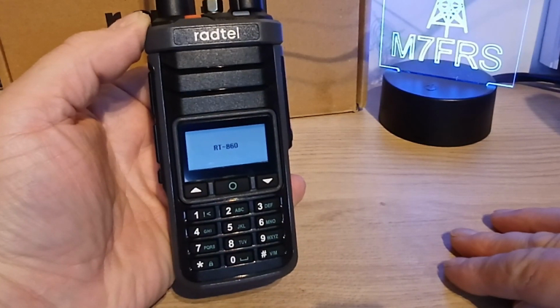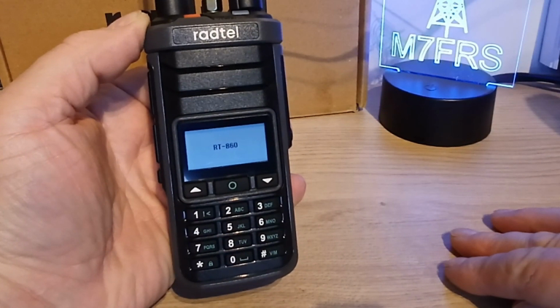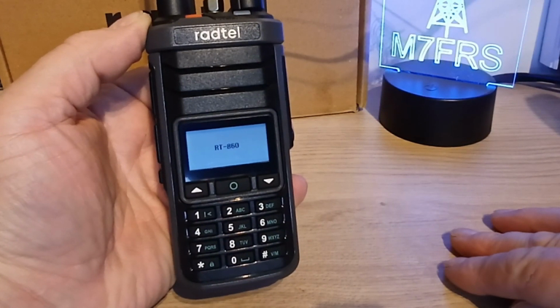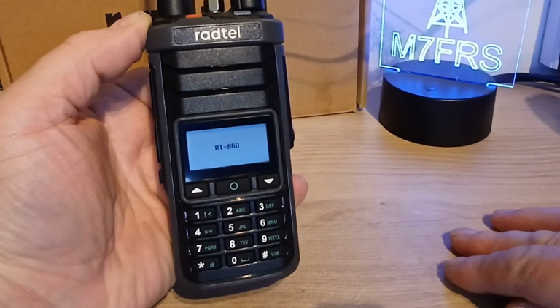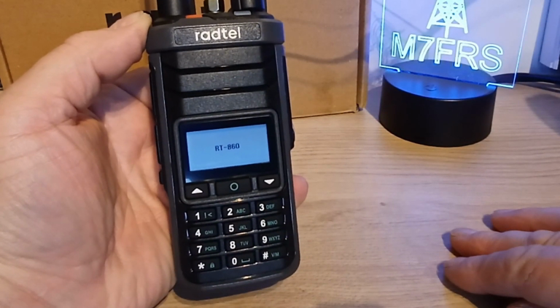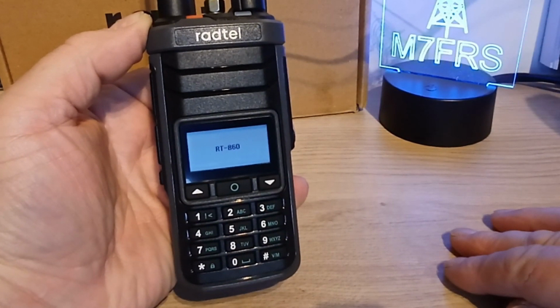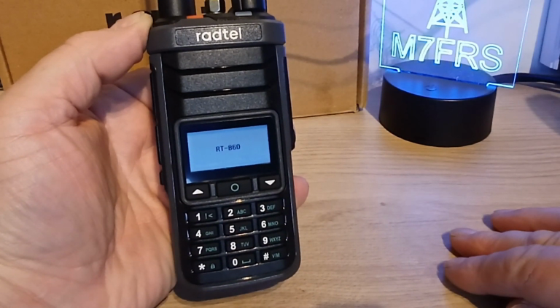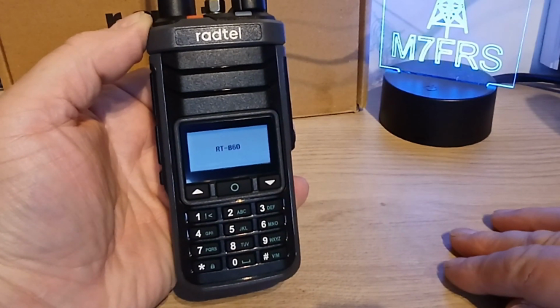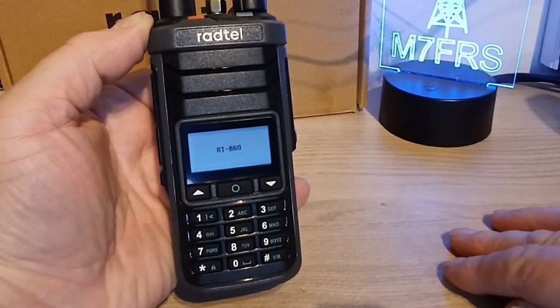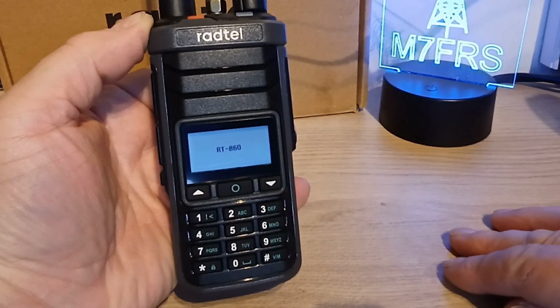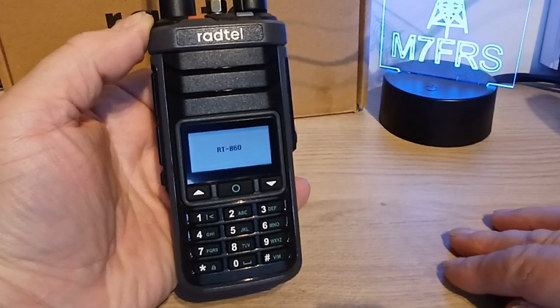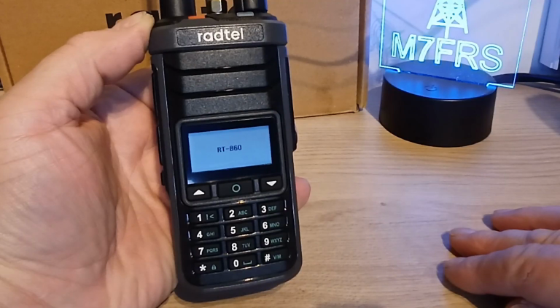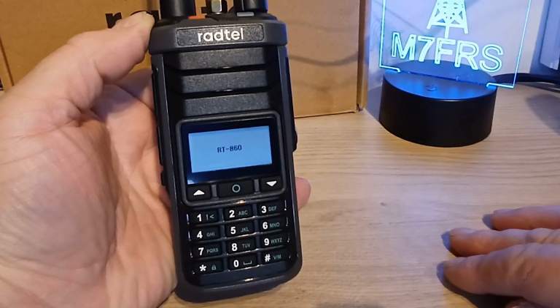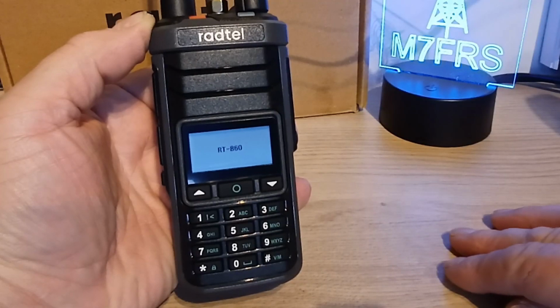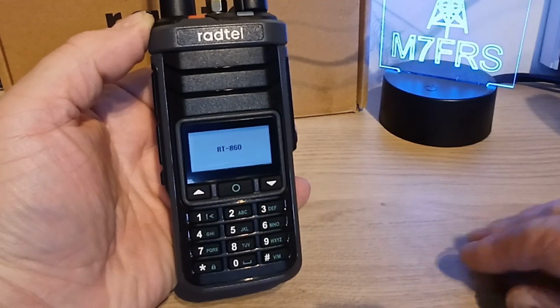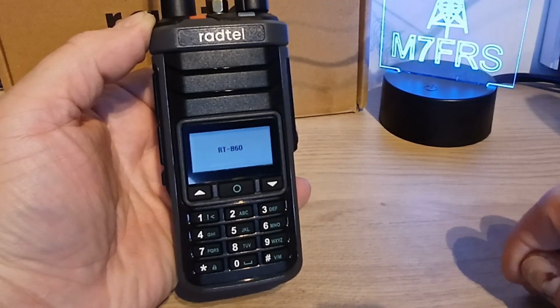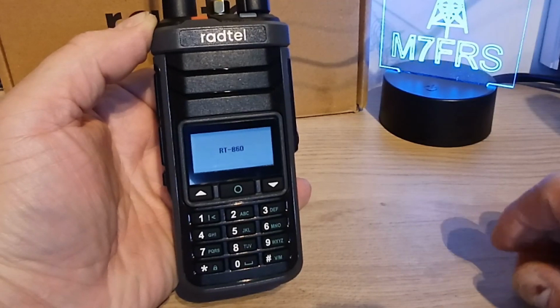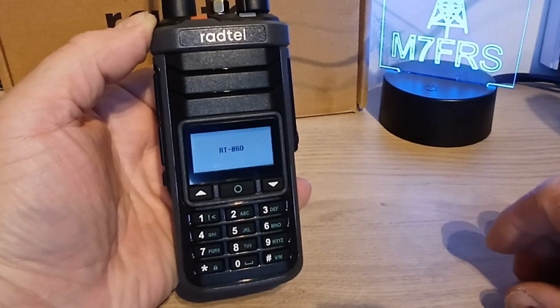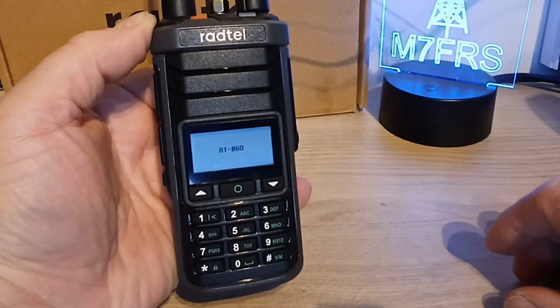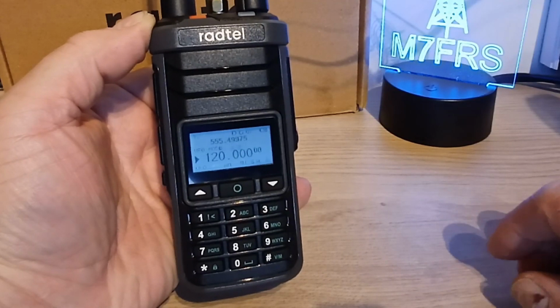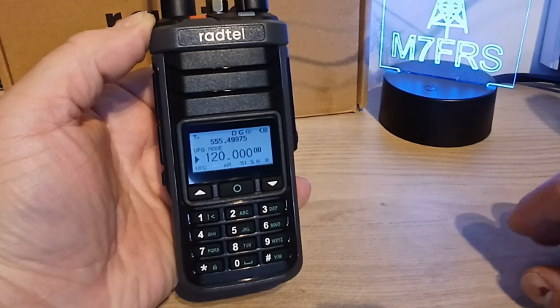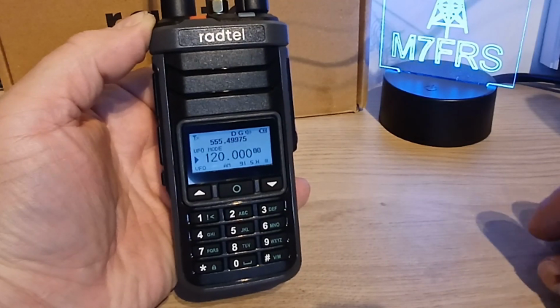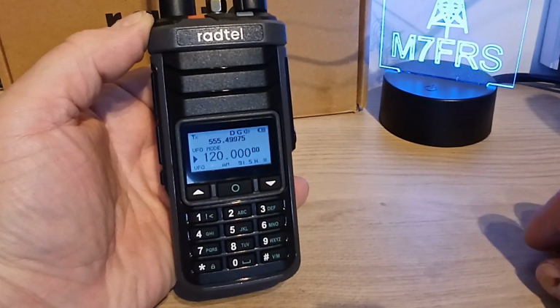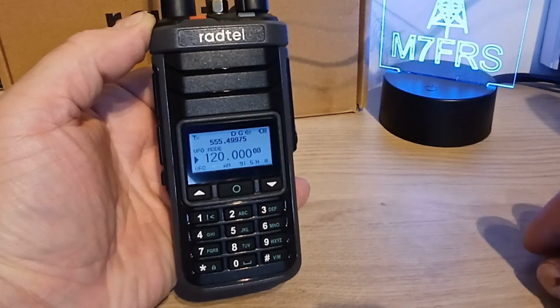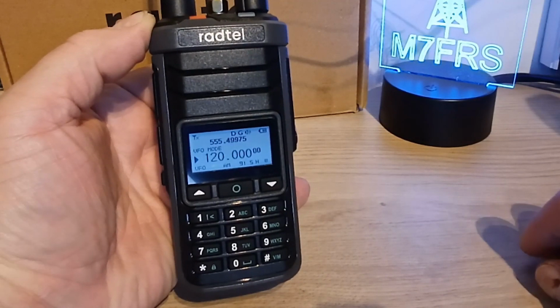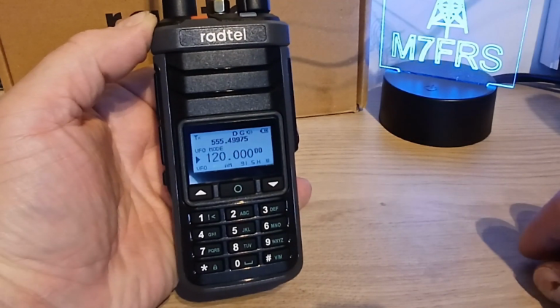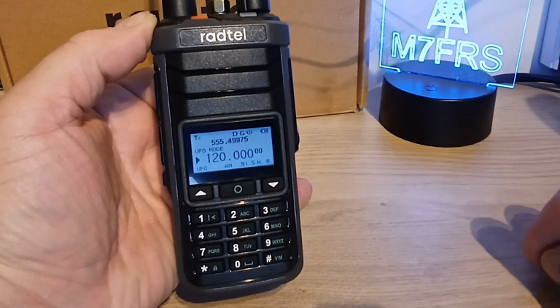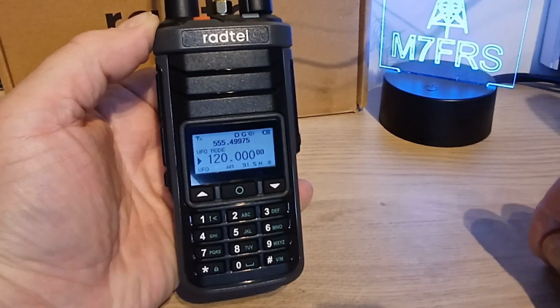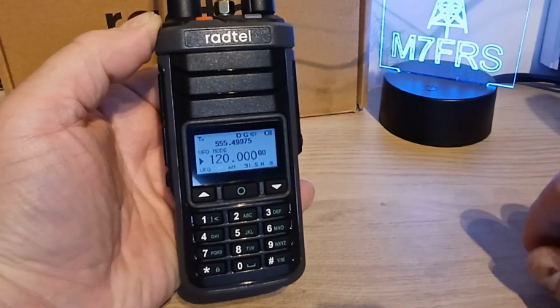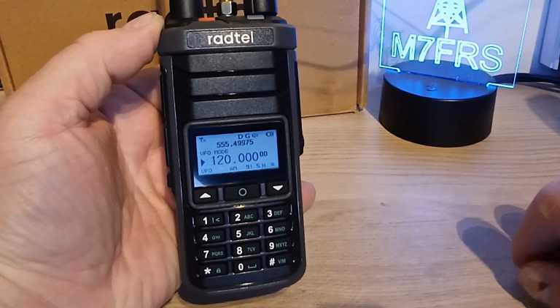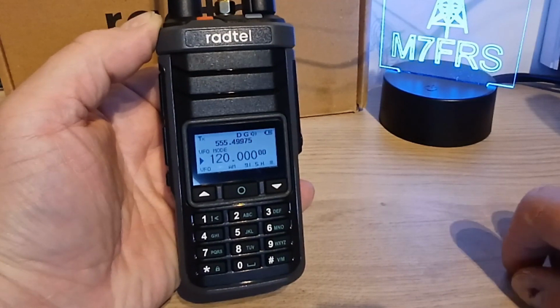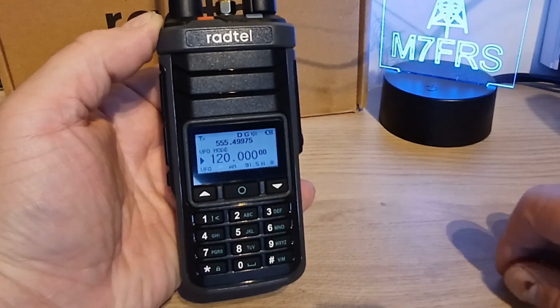My Radtel RT-860 has arrived. I ordered this off eBay about a week ago, and it just arrived yesterday.